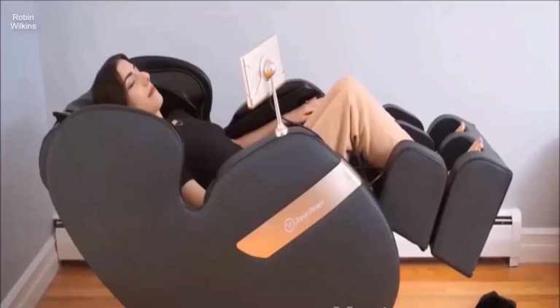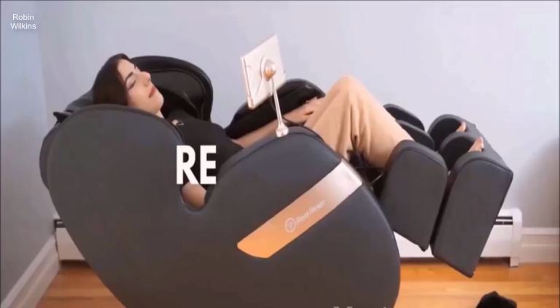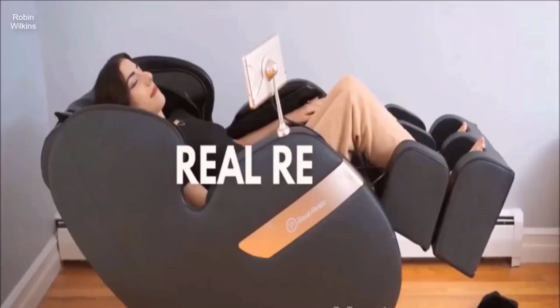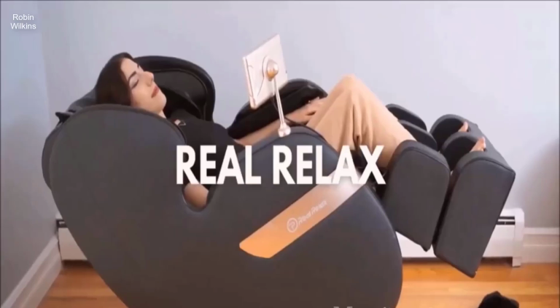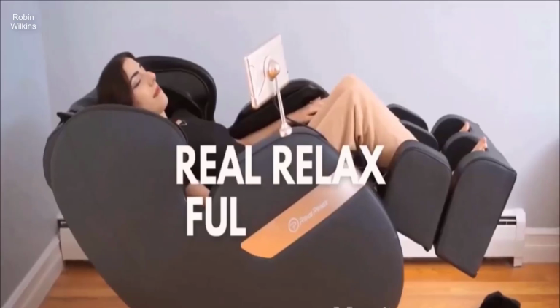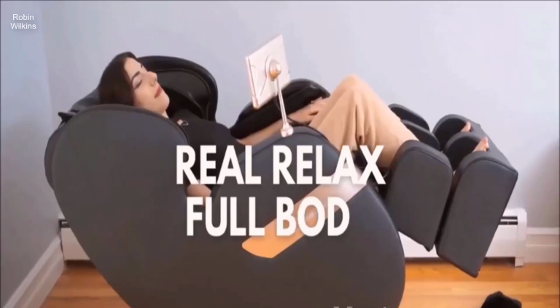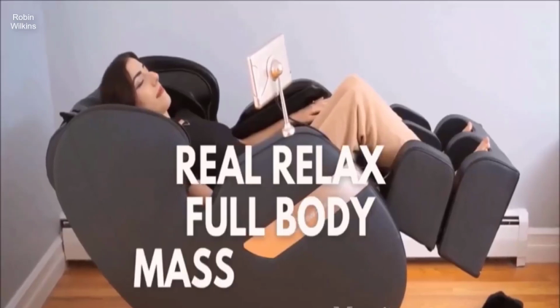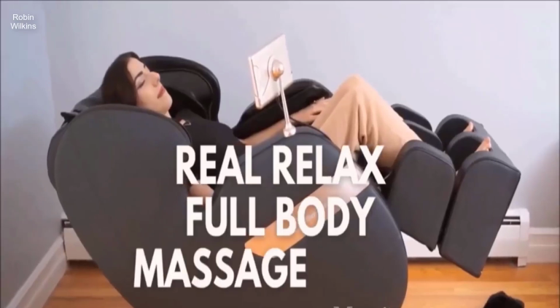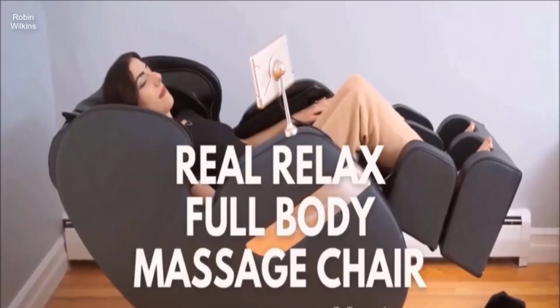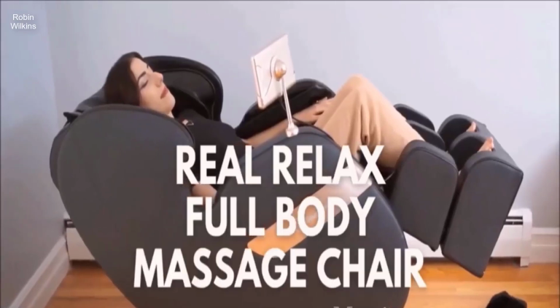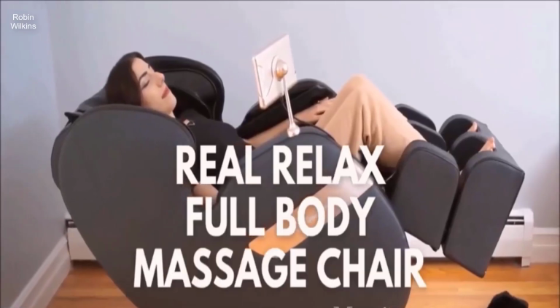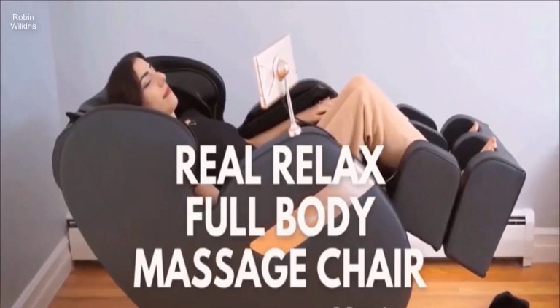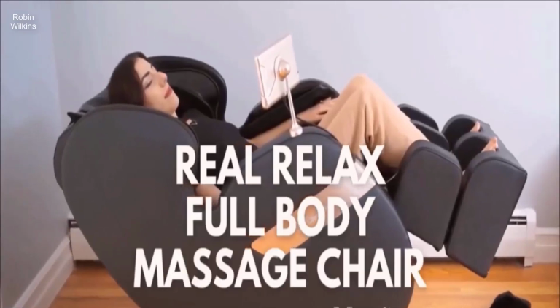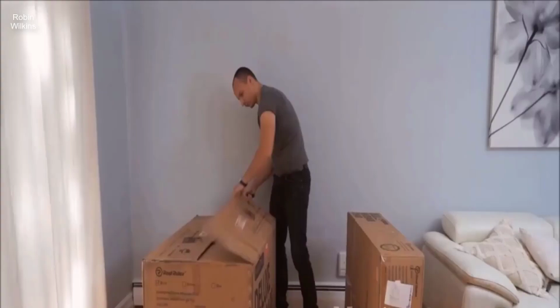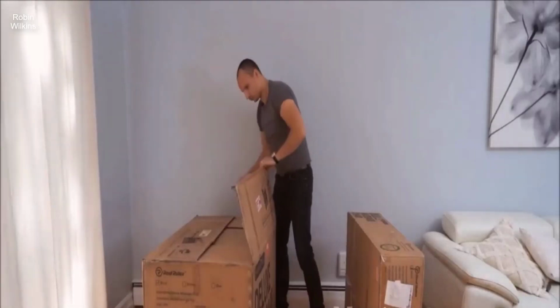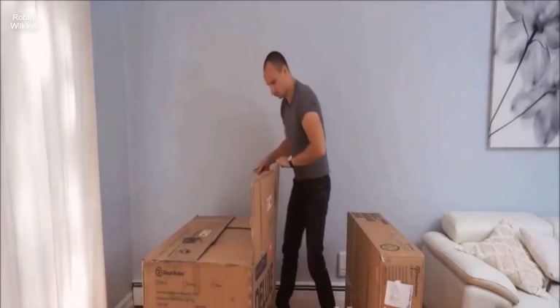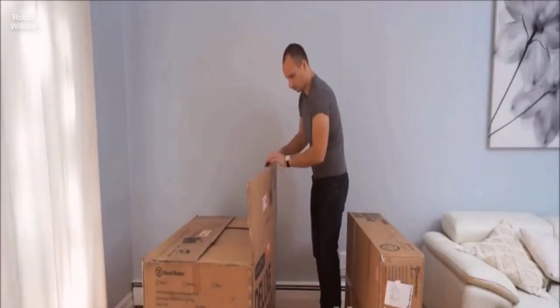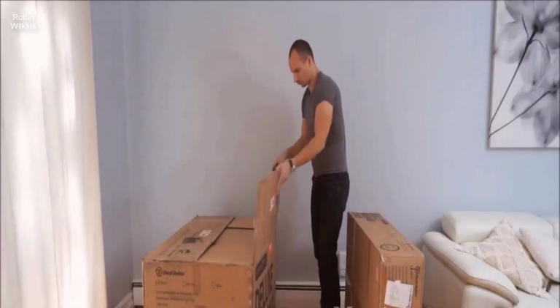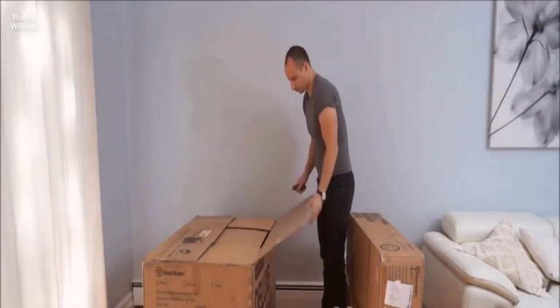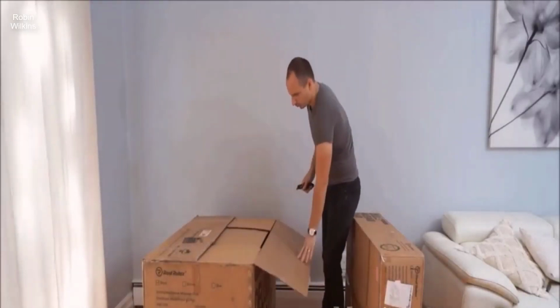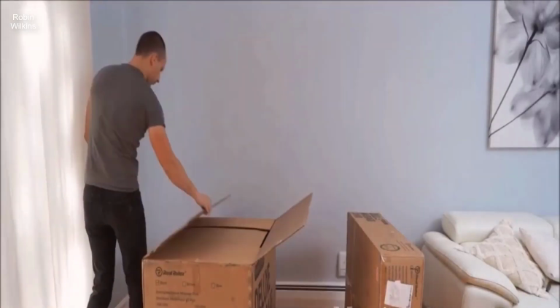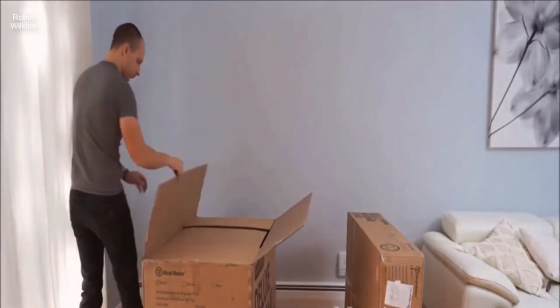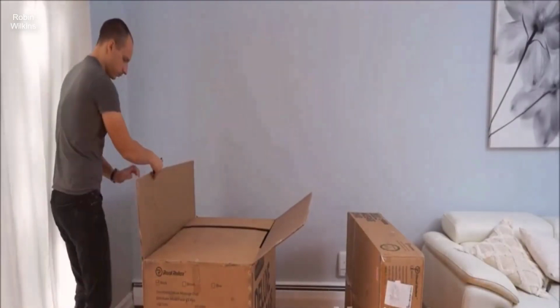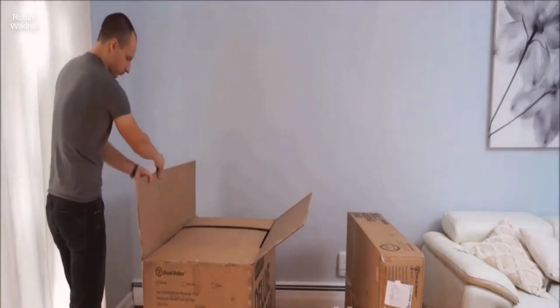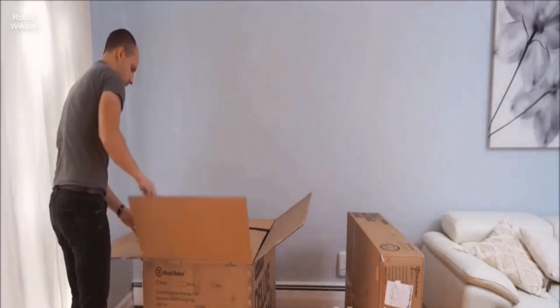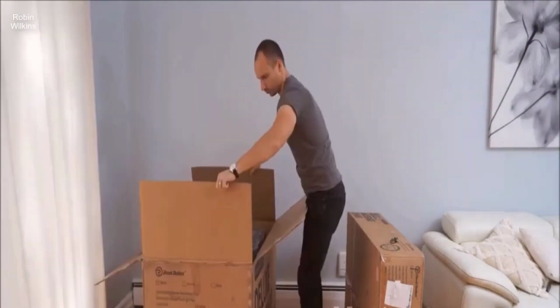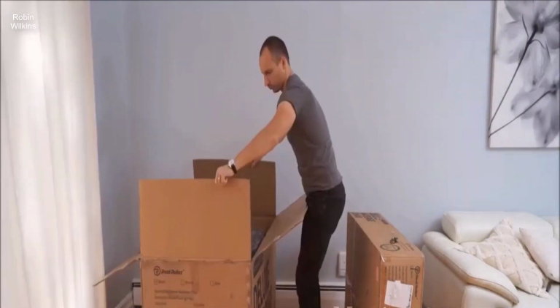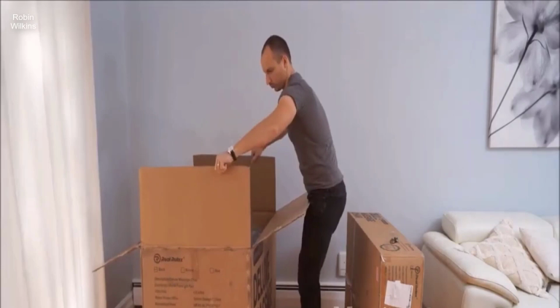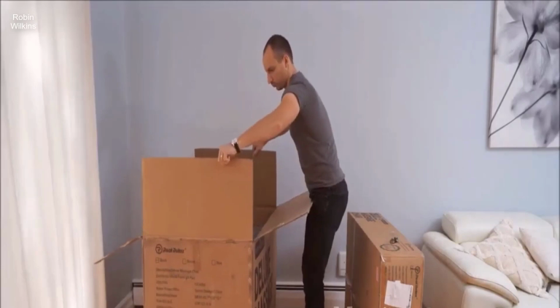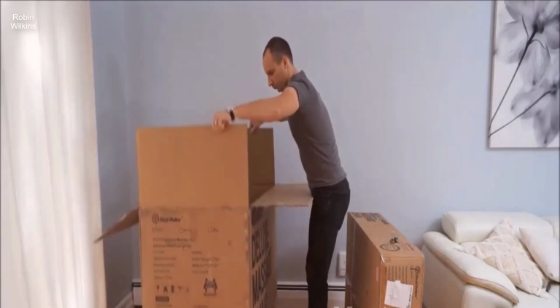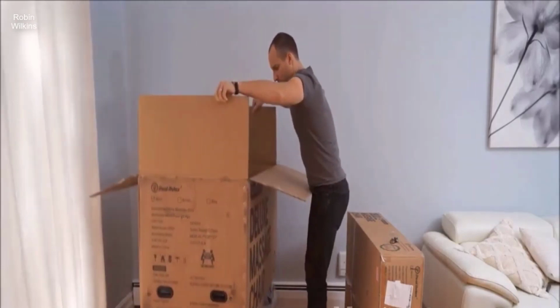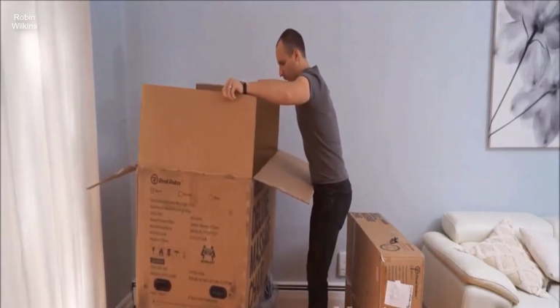Hi friends, today we are unboxing, setting up, and using the Real Relax Full Body Massage Chair.